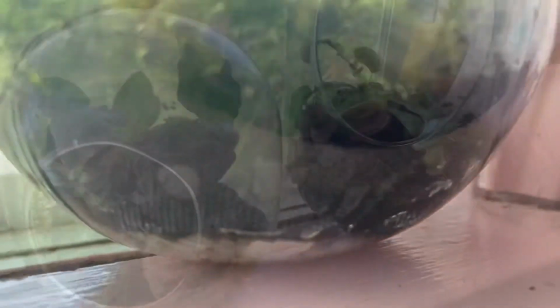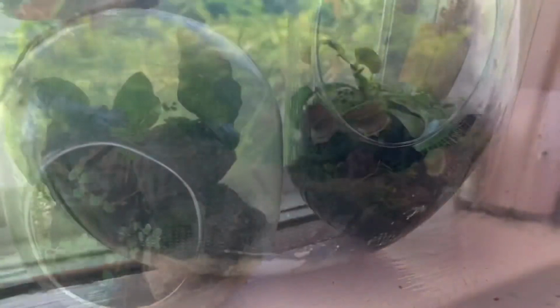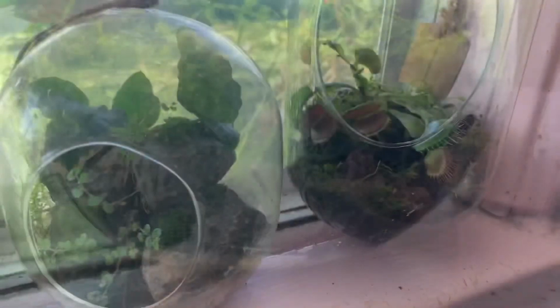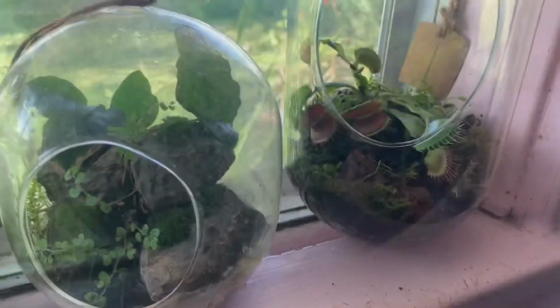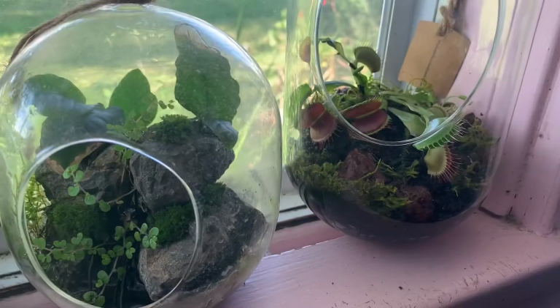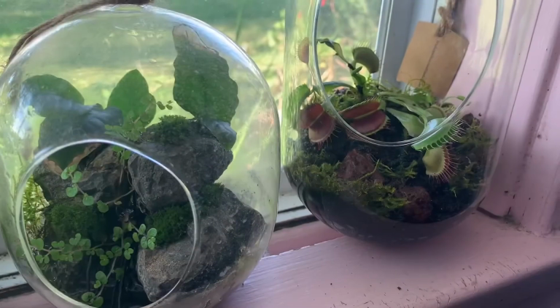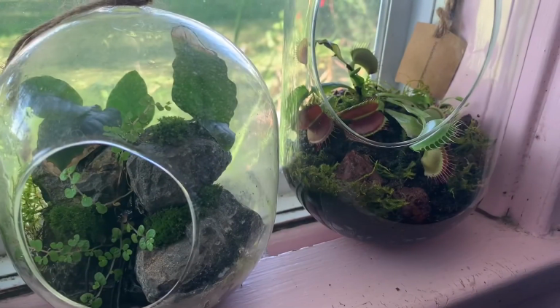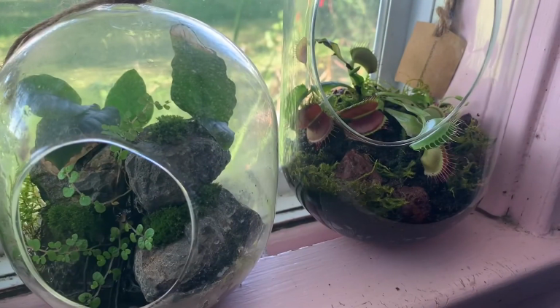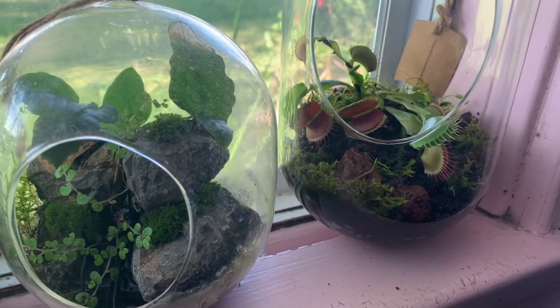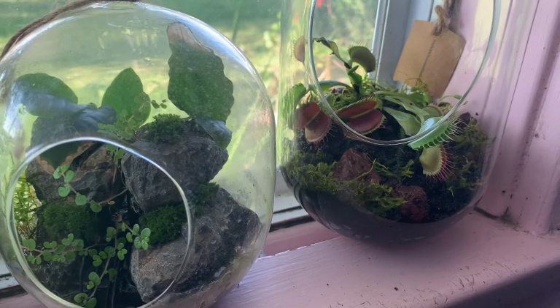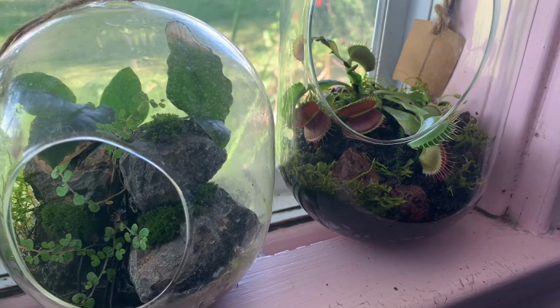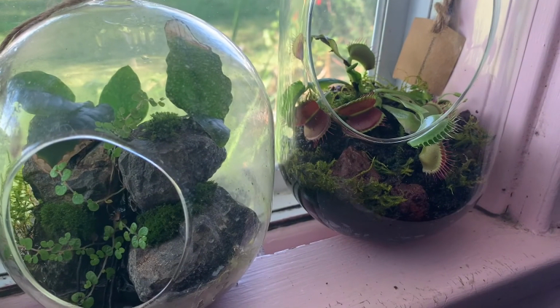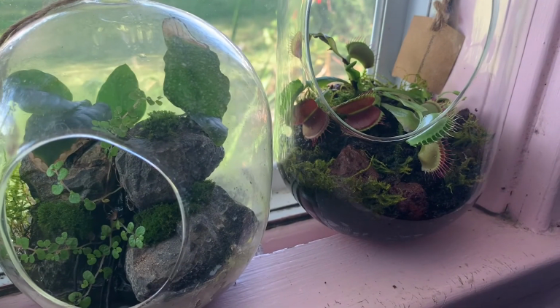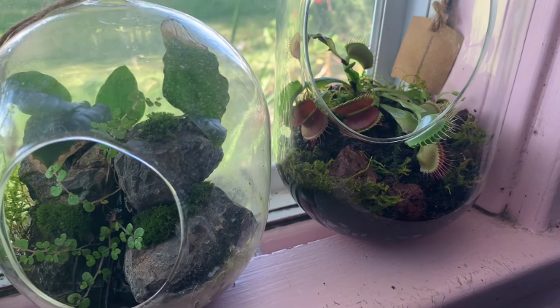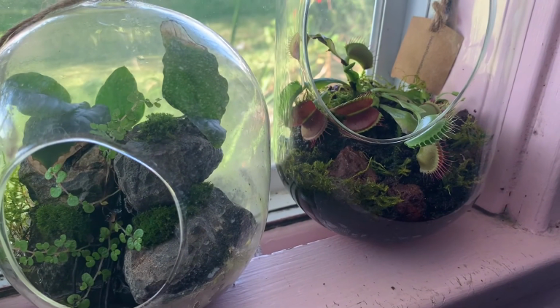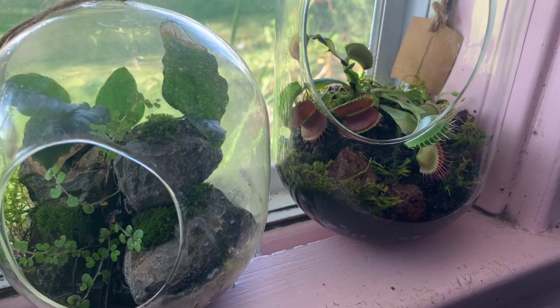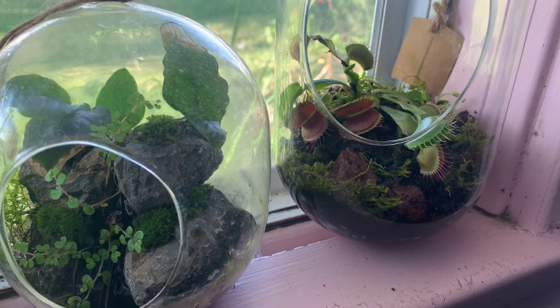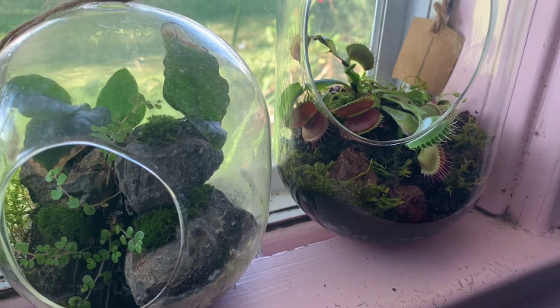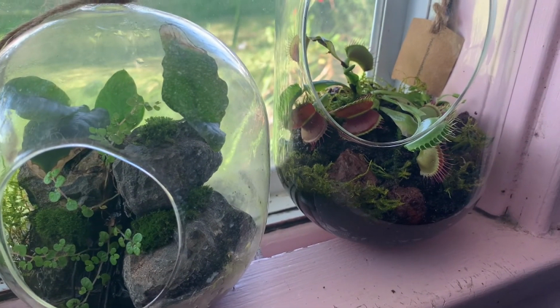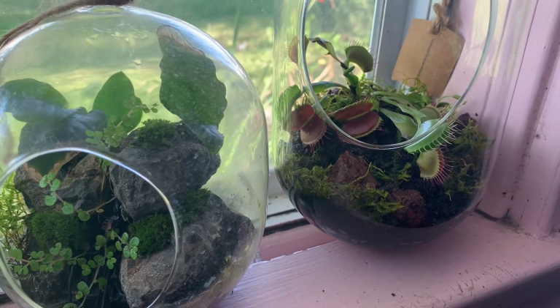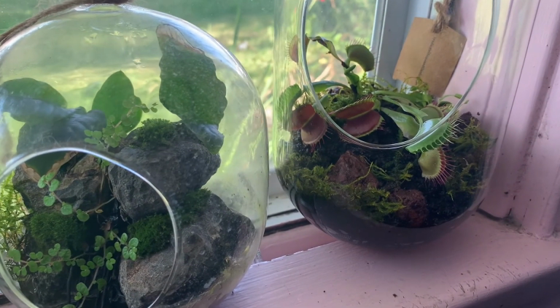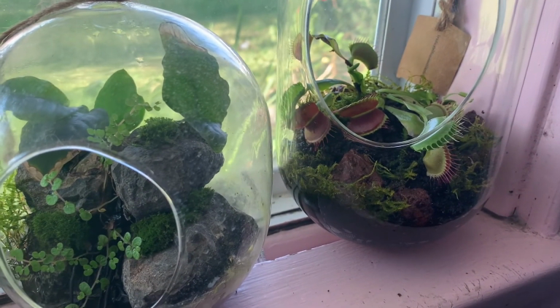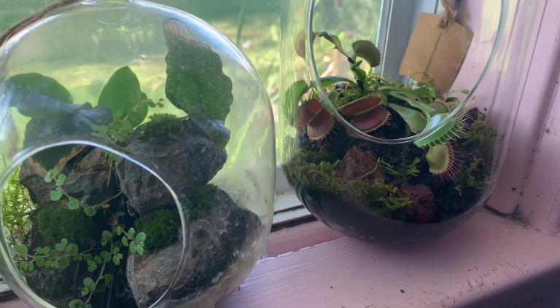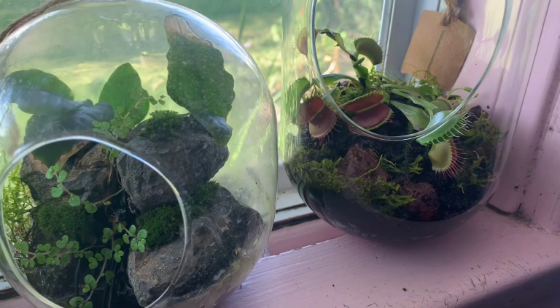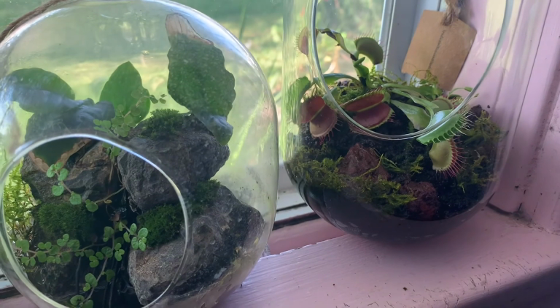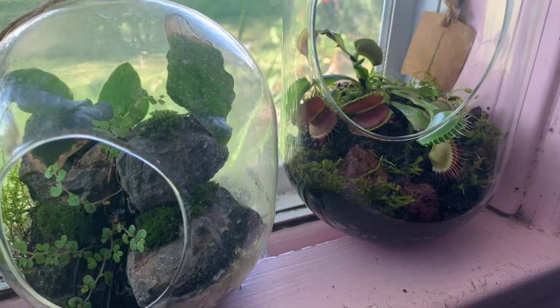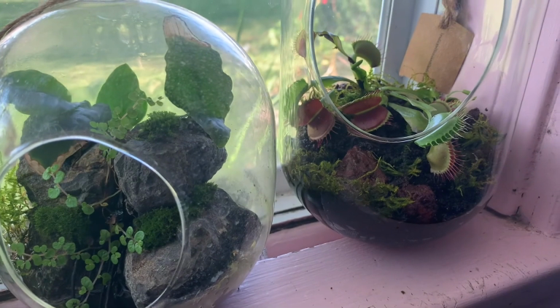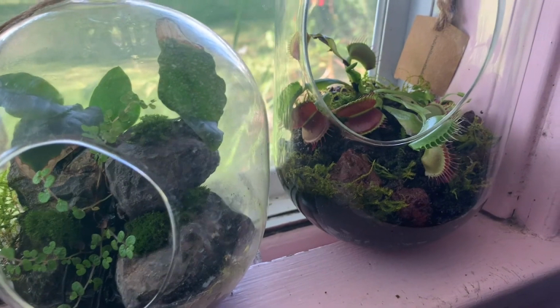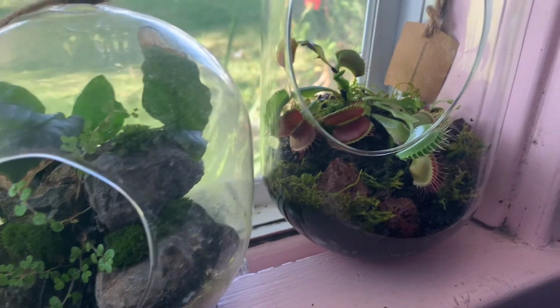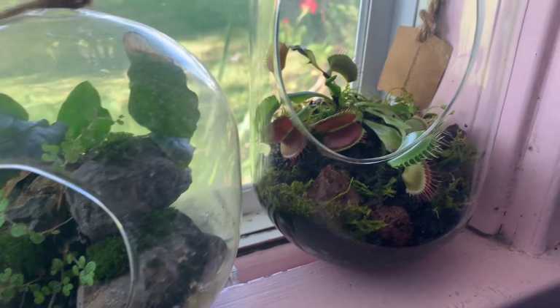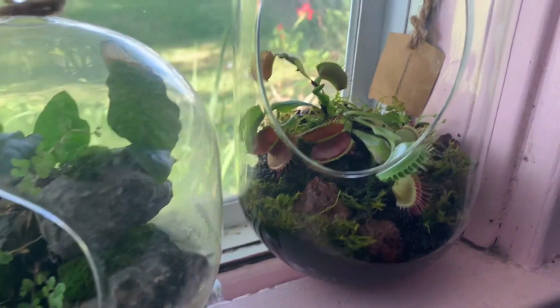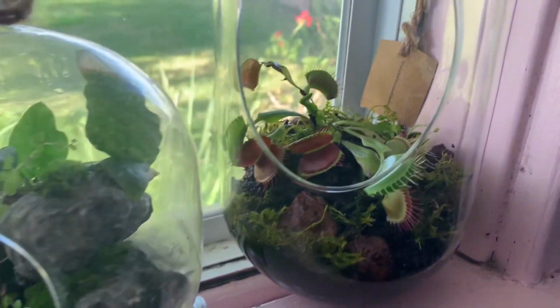So yeah guys, that's pretty much it. These are my two terrariums so far. If you liked this video, please make sure to like and subscribe and I'll see you in the next video.